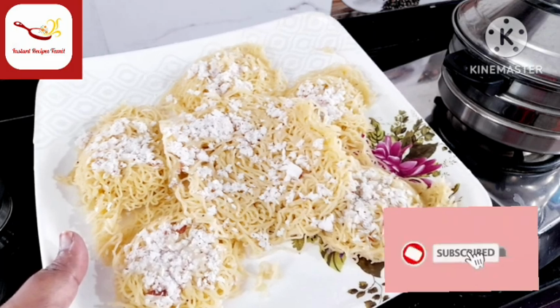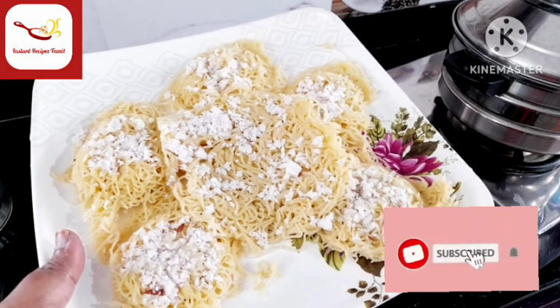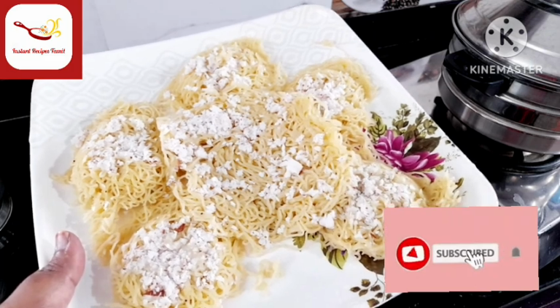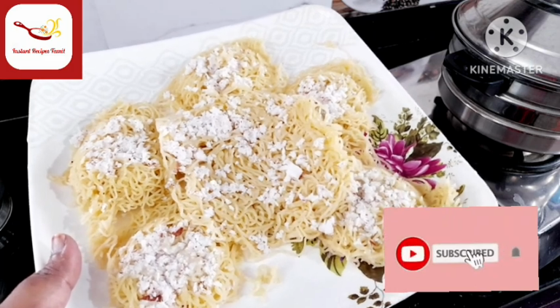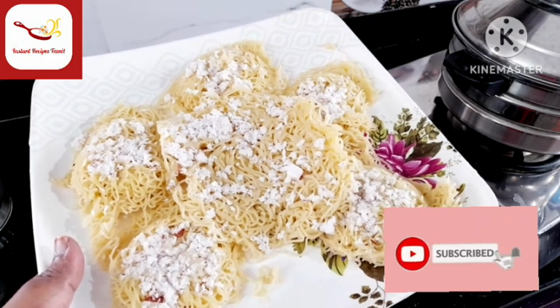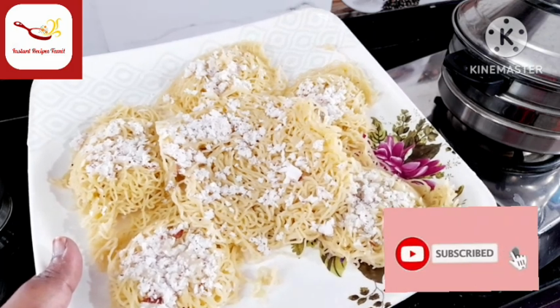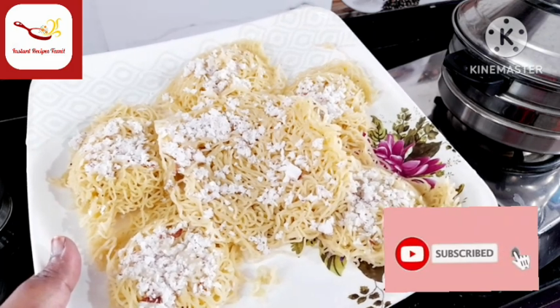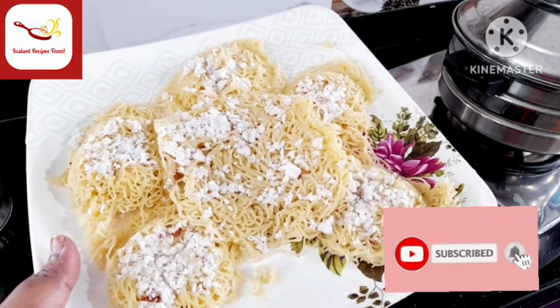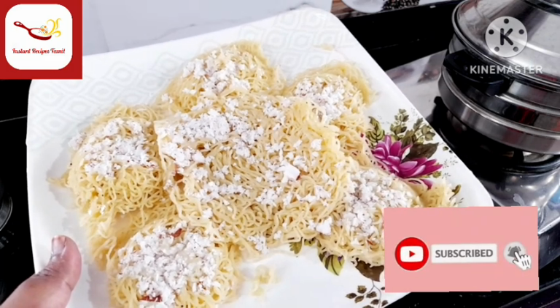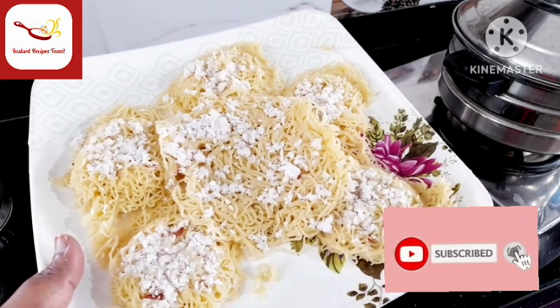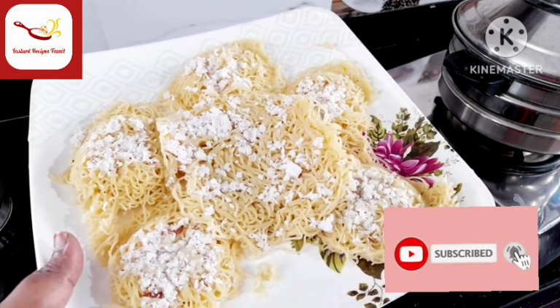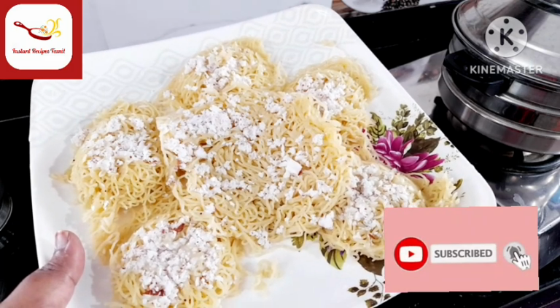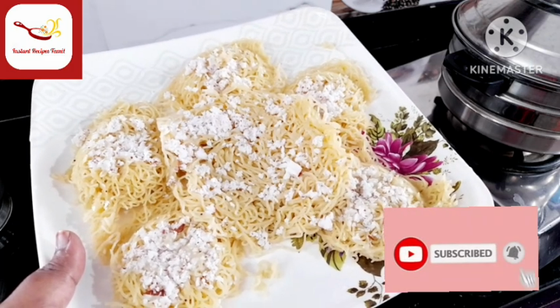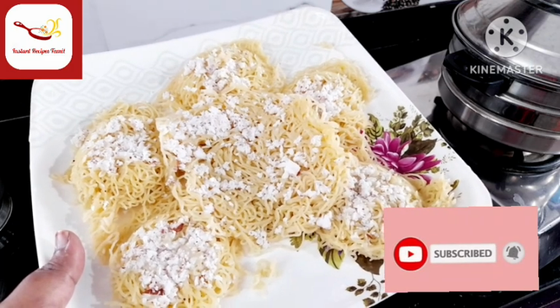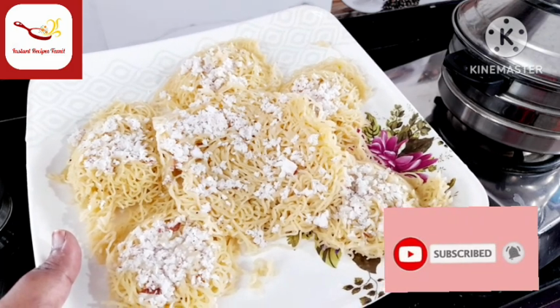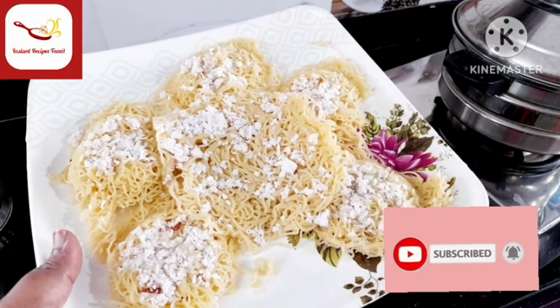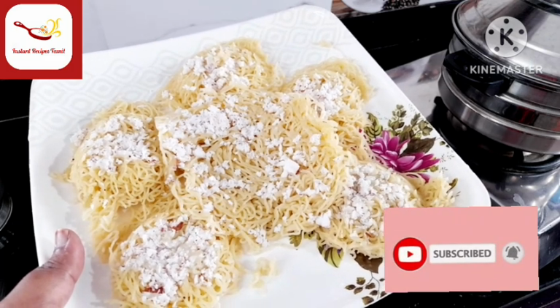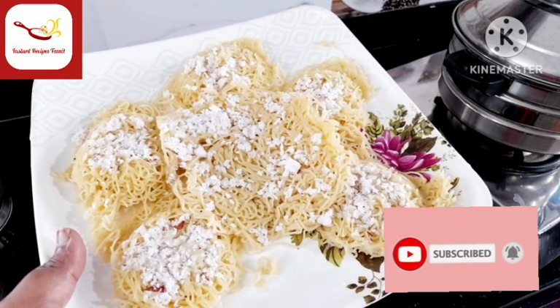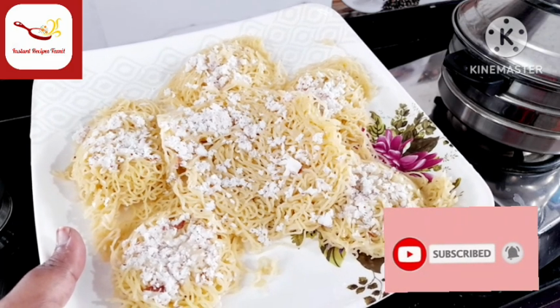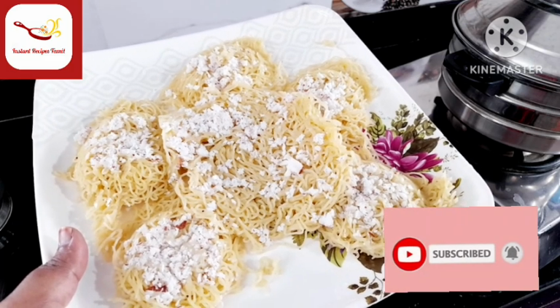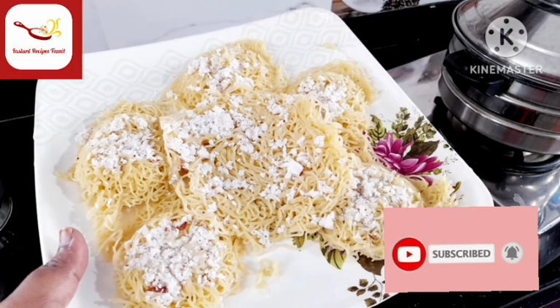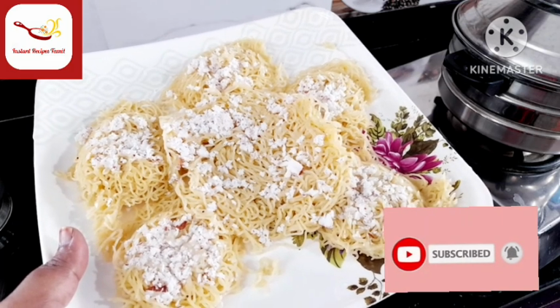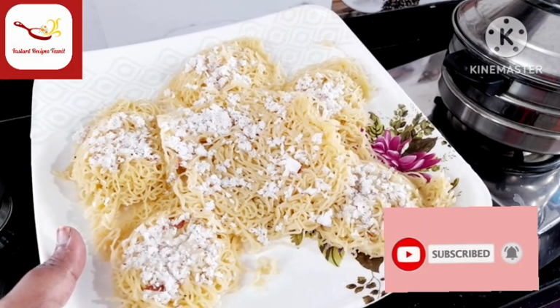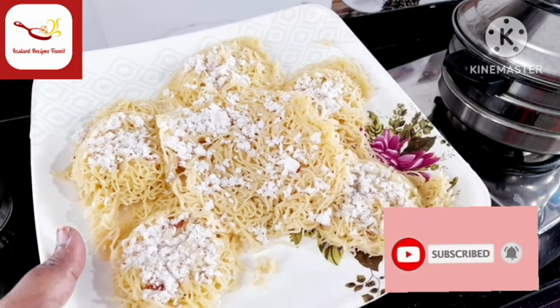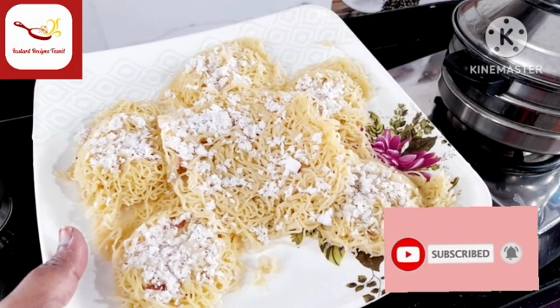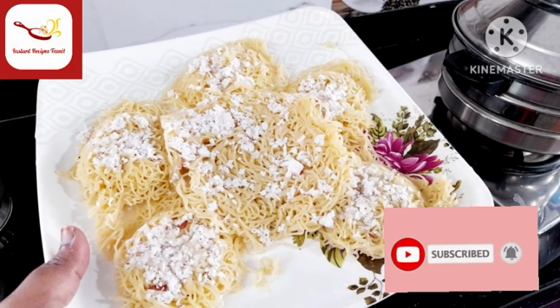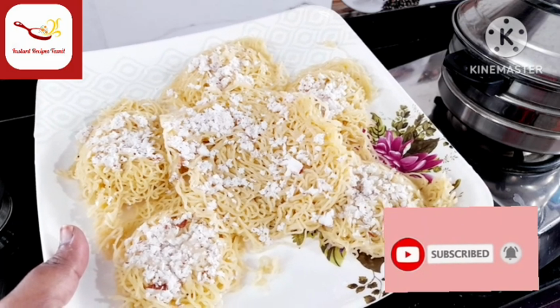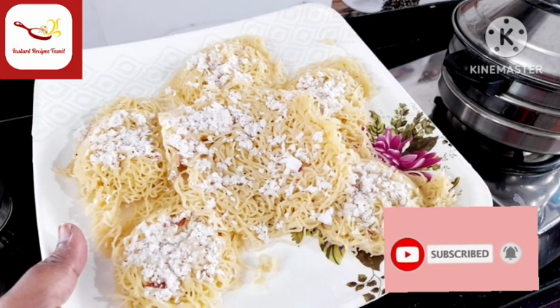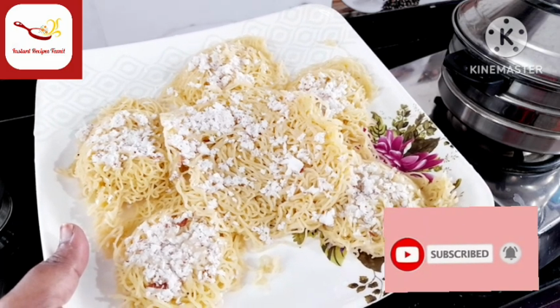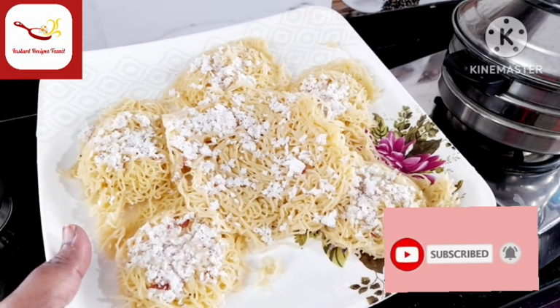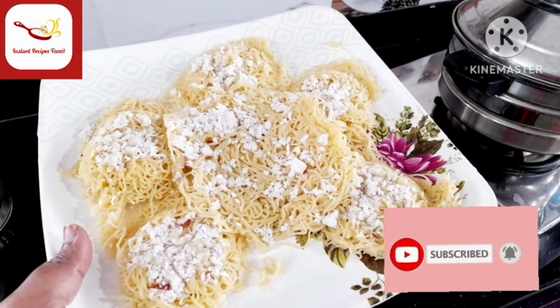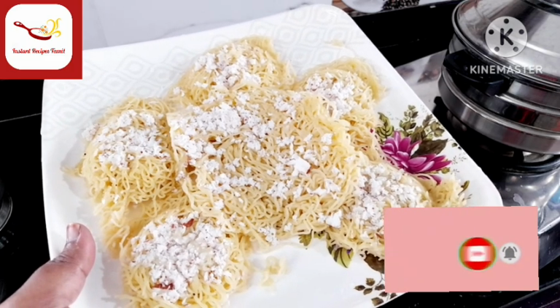Please like, share, comment, and subscribe. Thanks for watching!